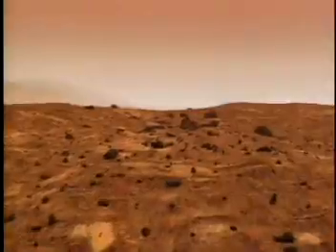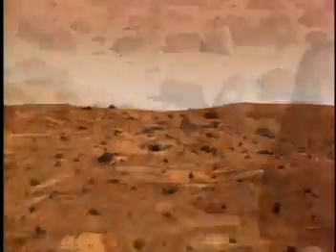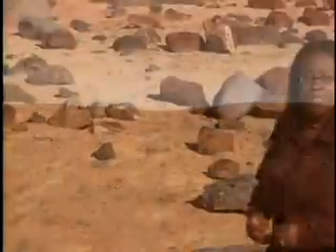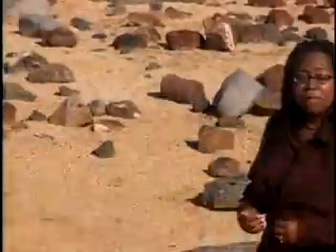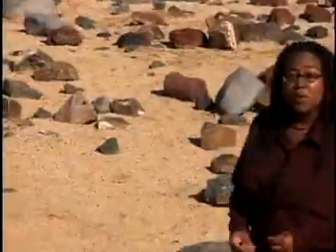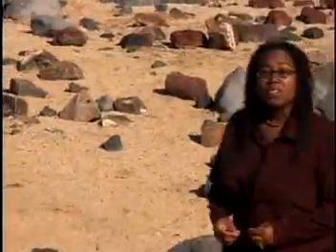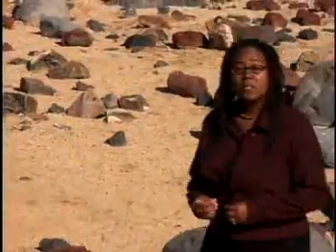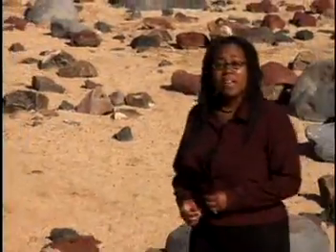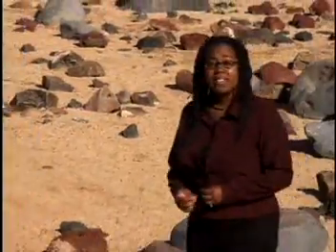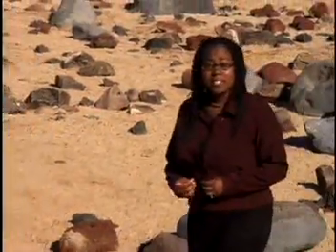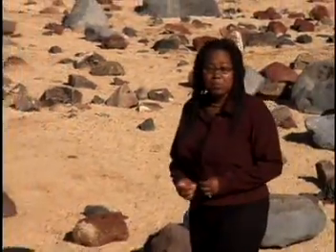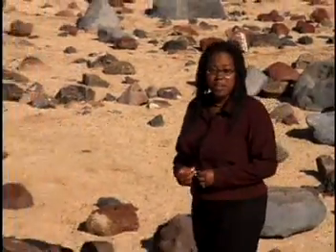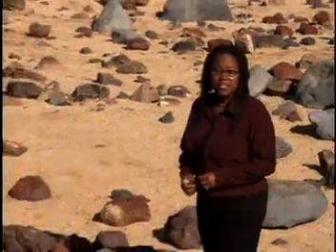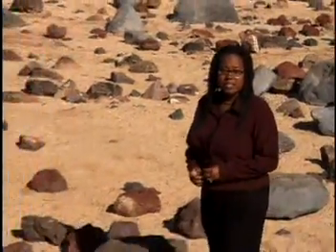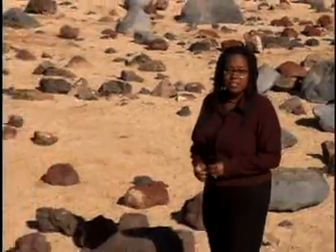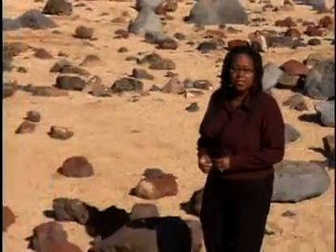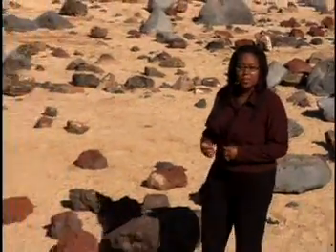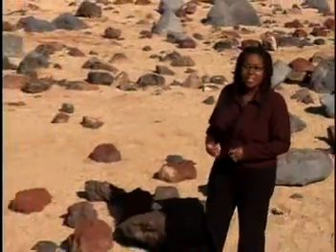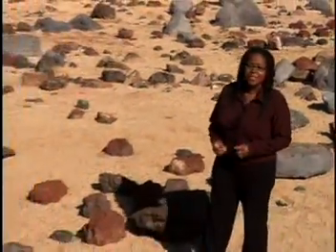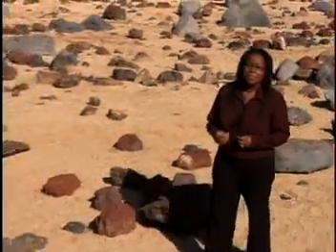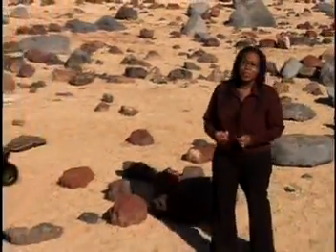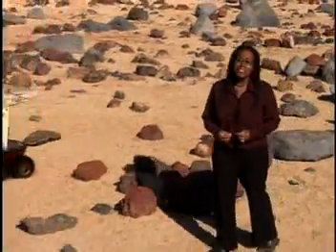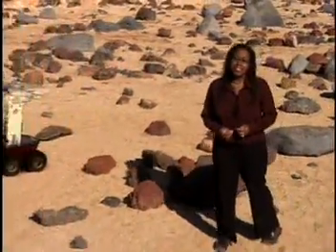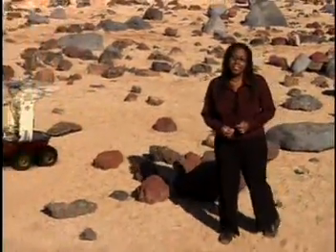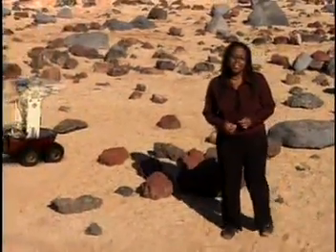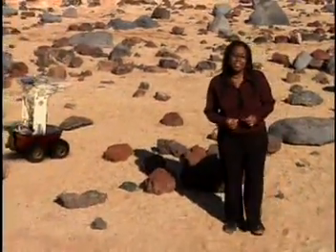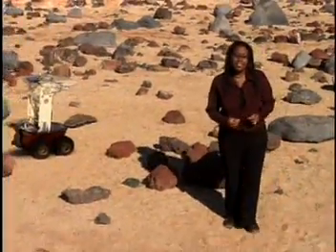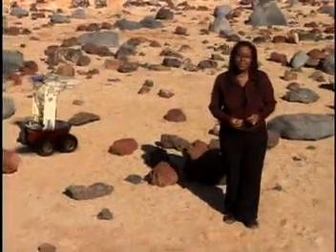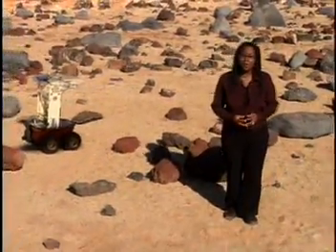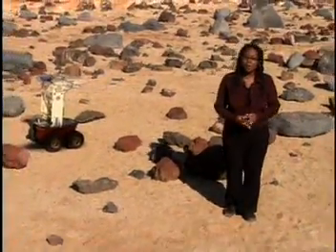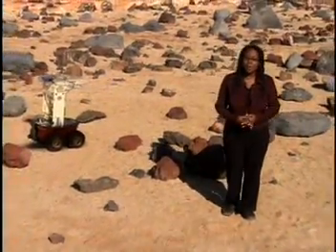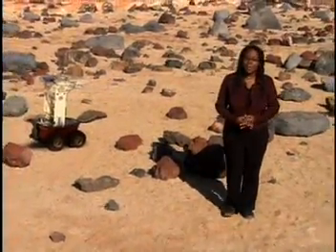The future of space exploration depends on building these smart robots.